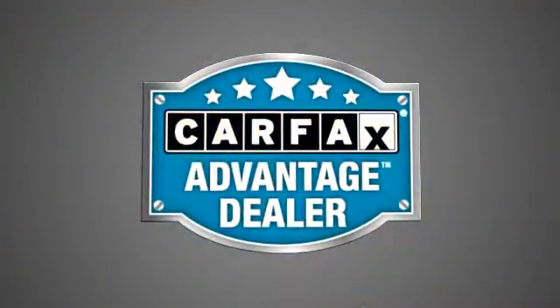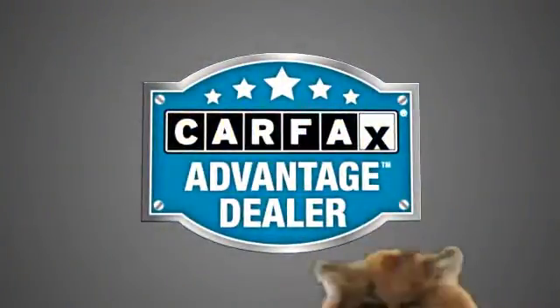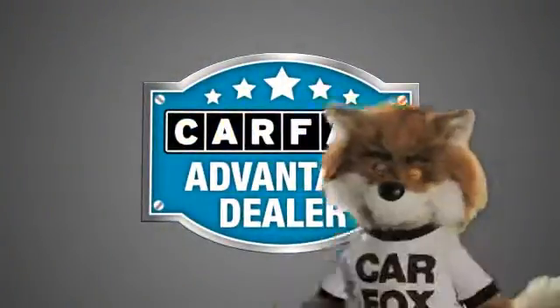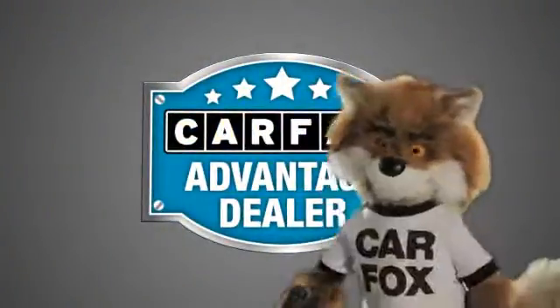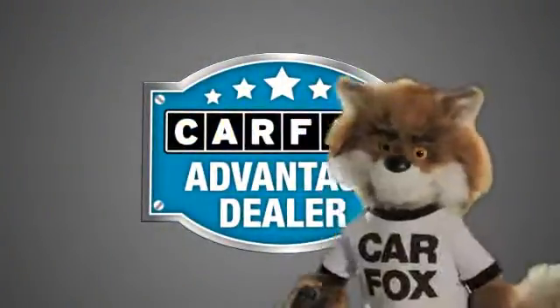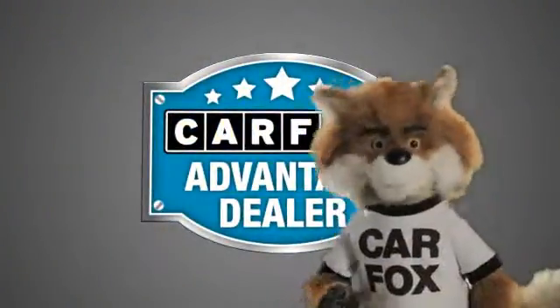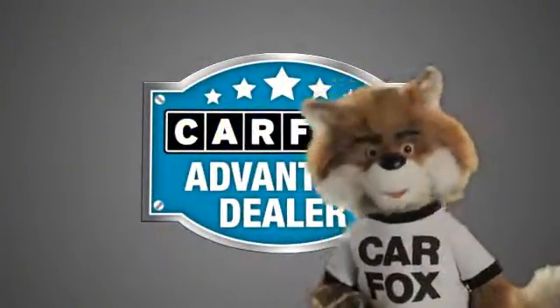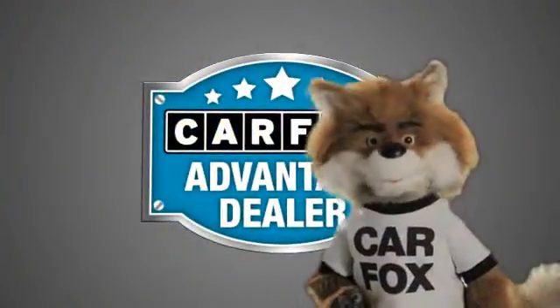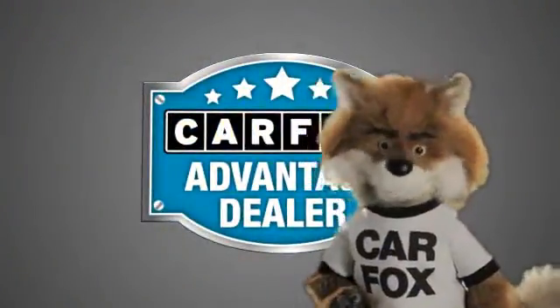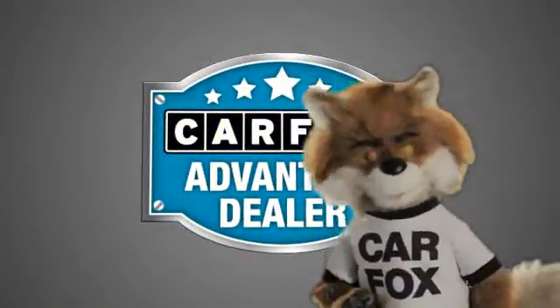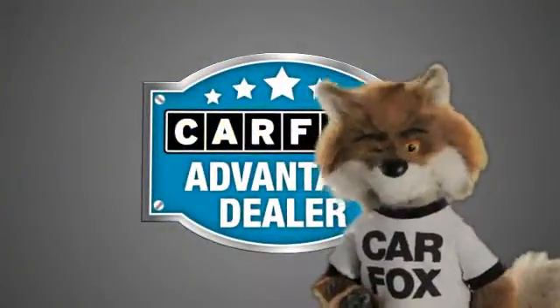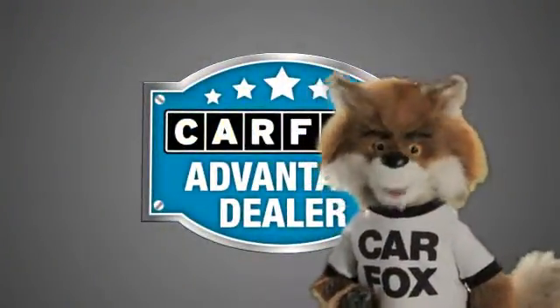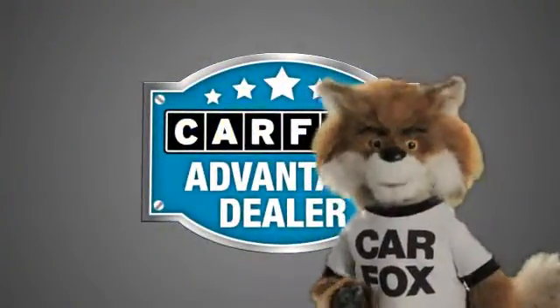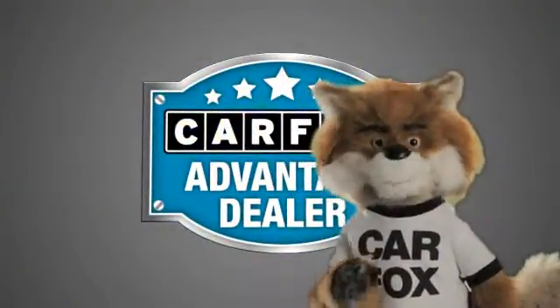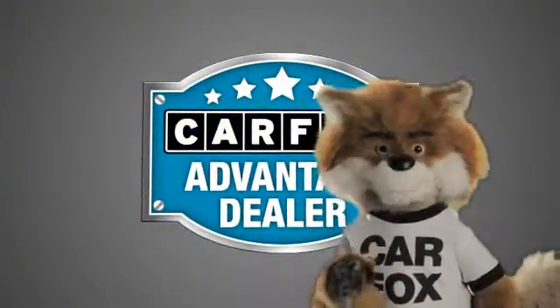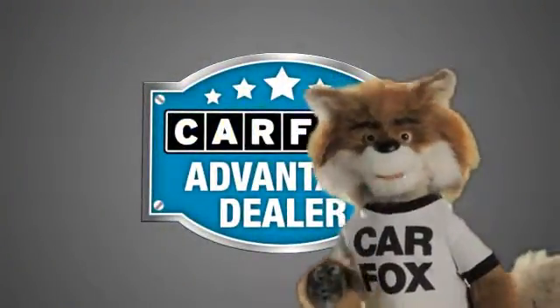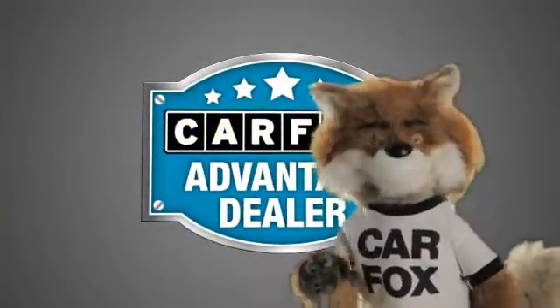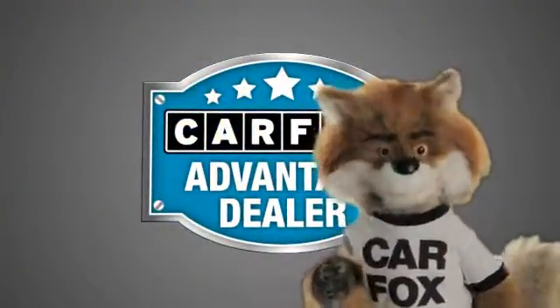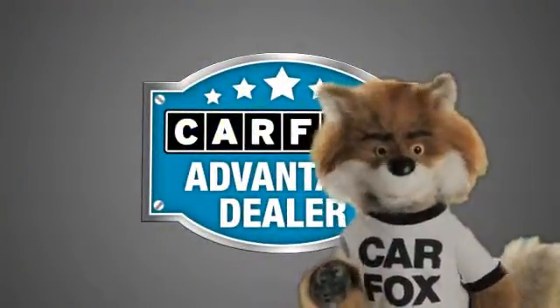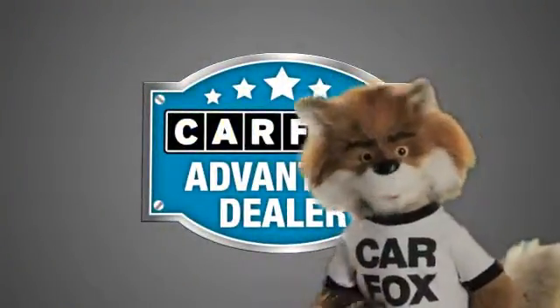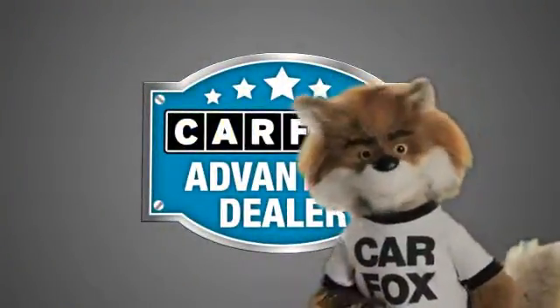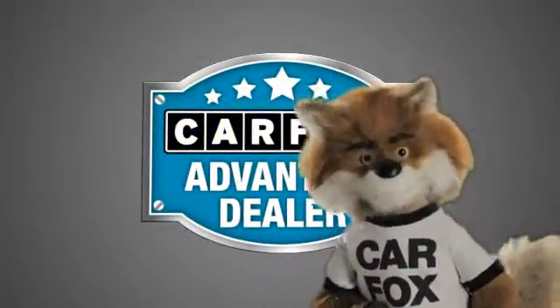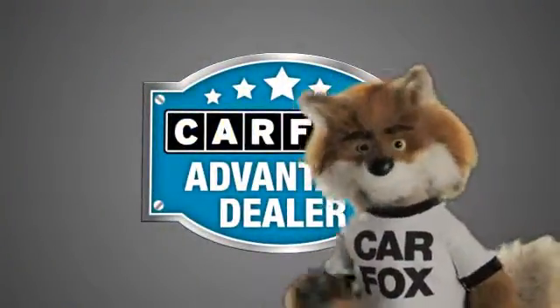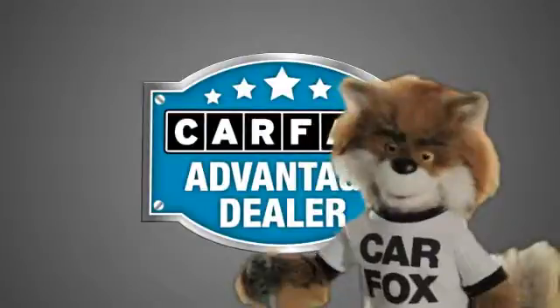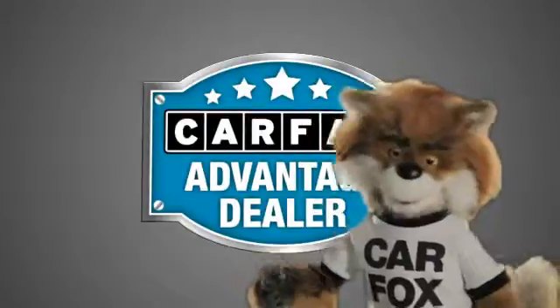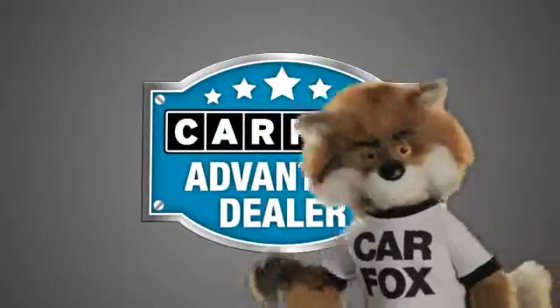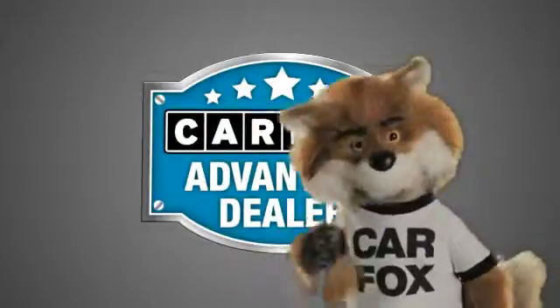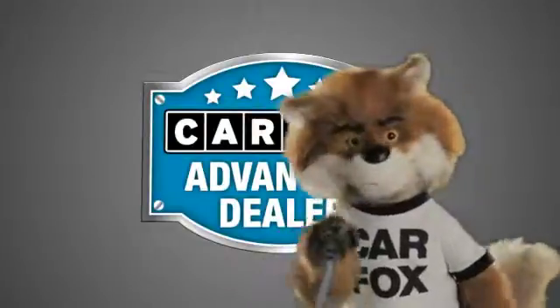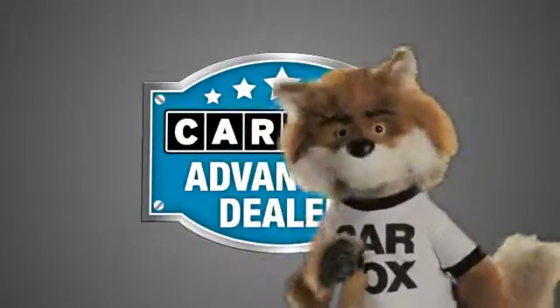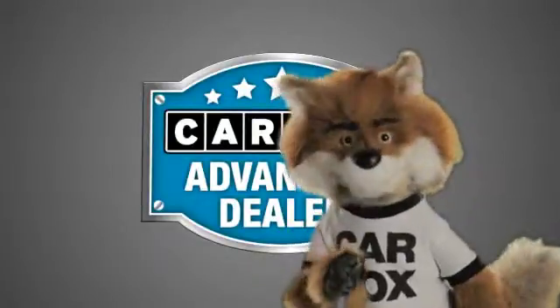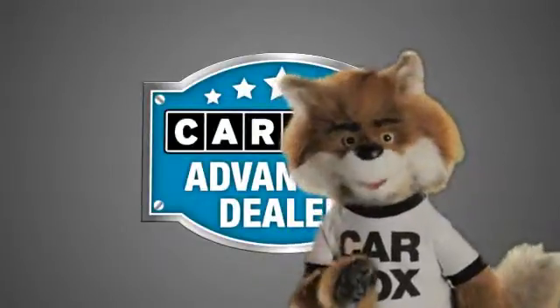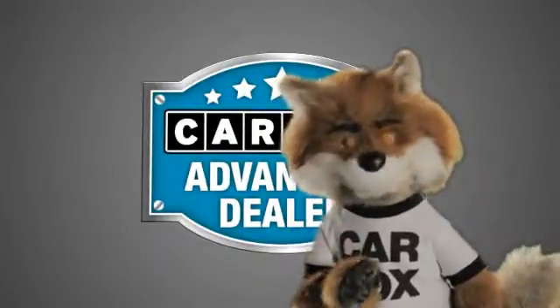Just say 'show me the Carfax' at Nissan of Bourne, a Carfax Advantage dealer.